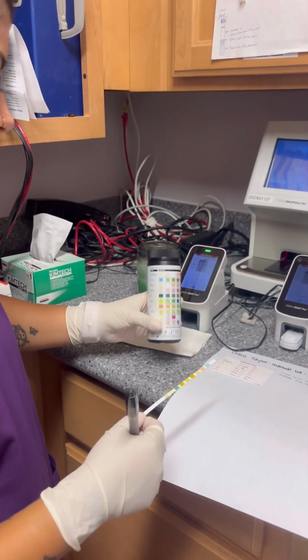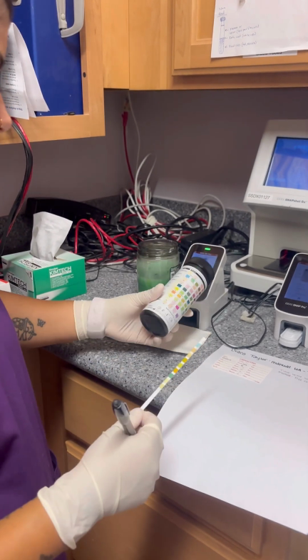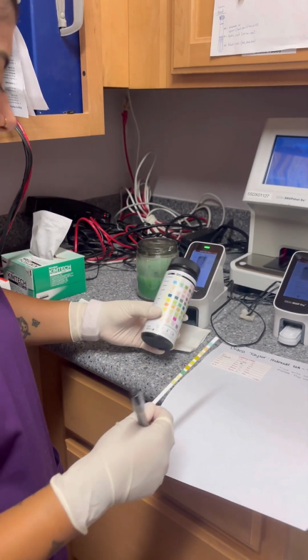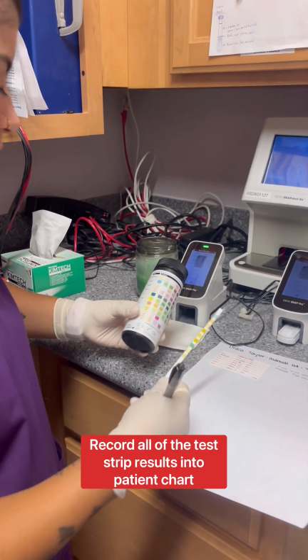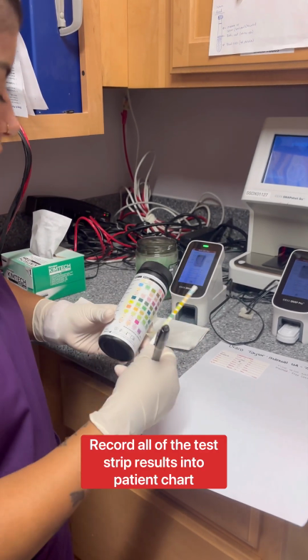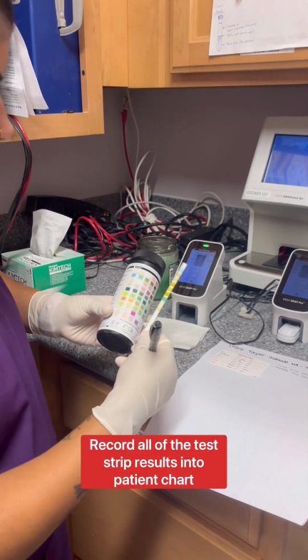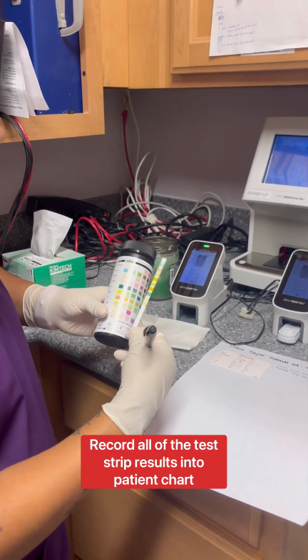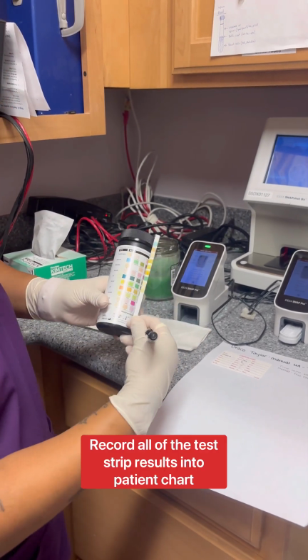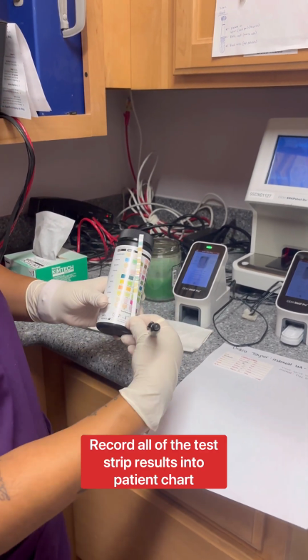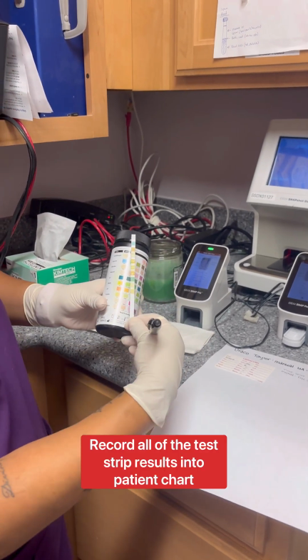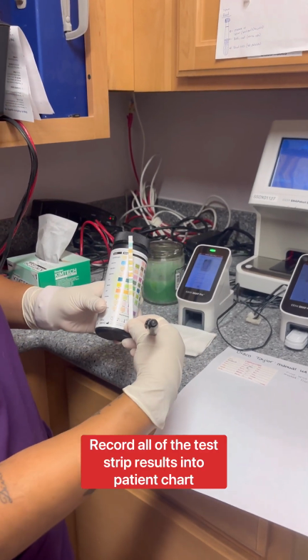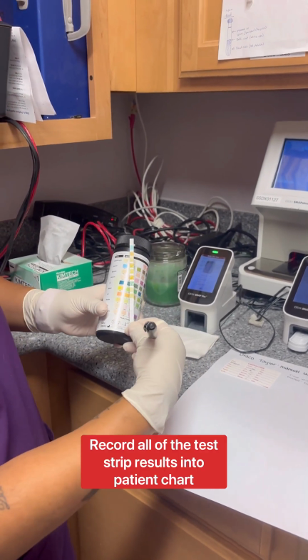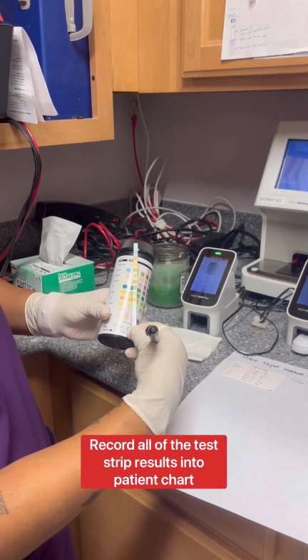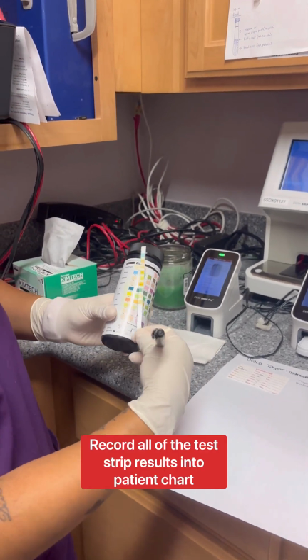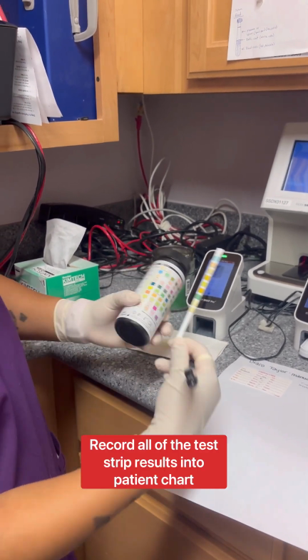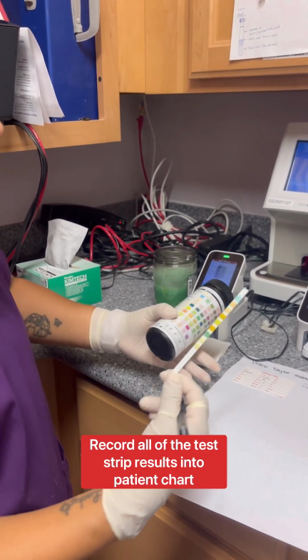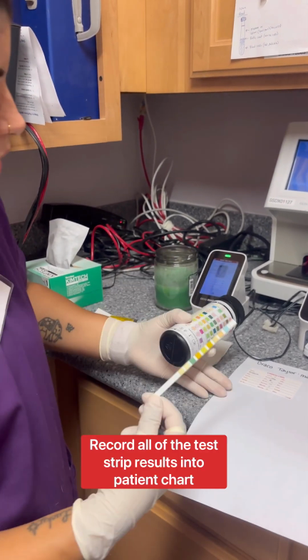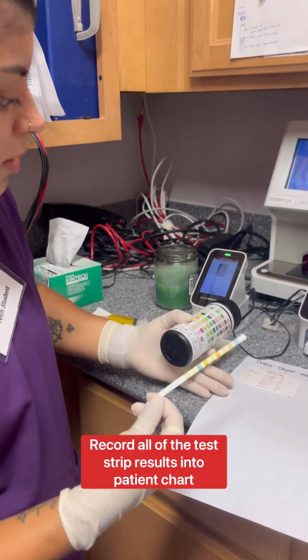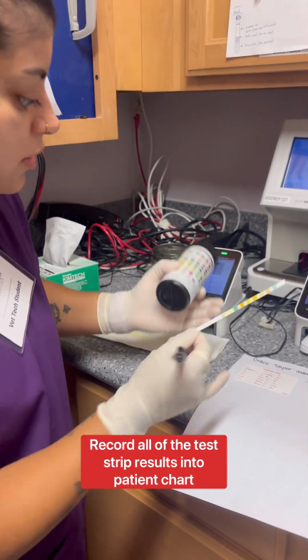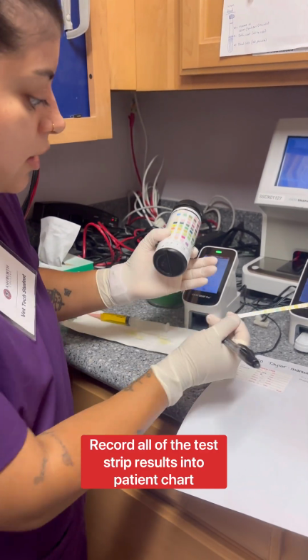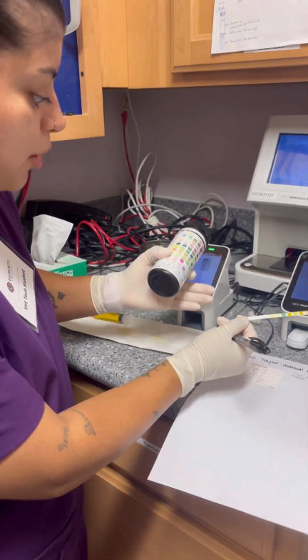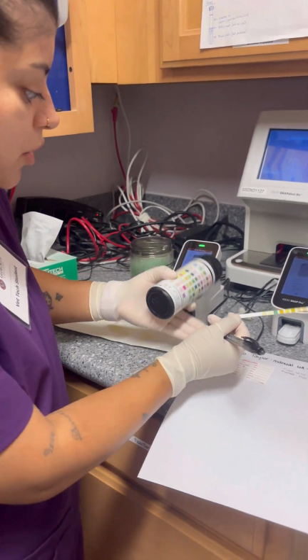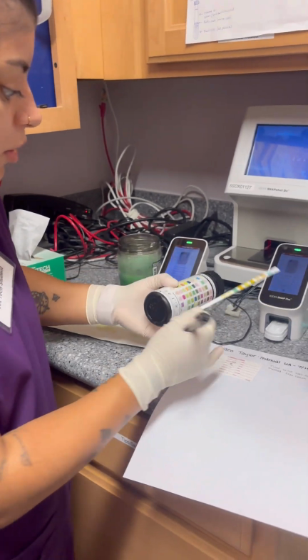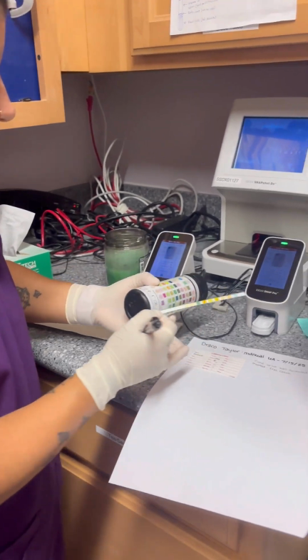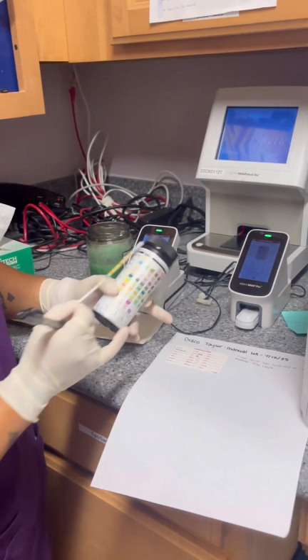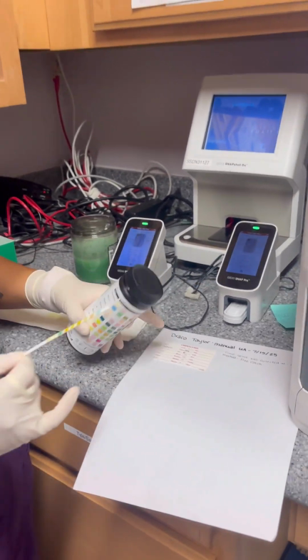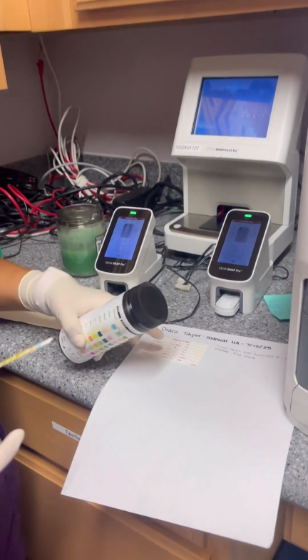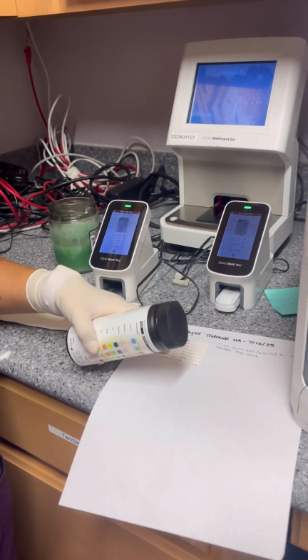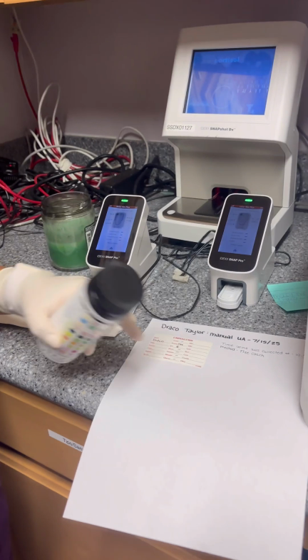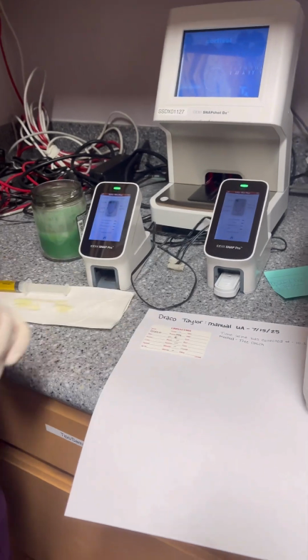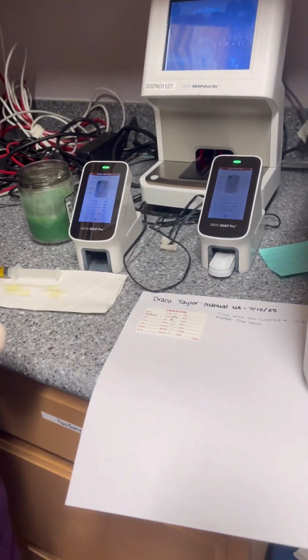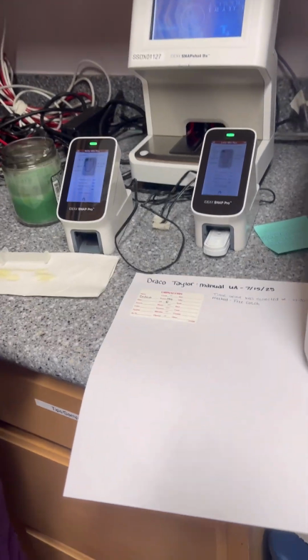So these are the results for this one. You can see that I put all my answers on this chart.